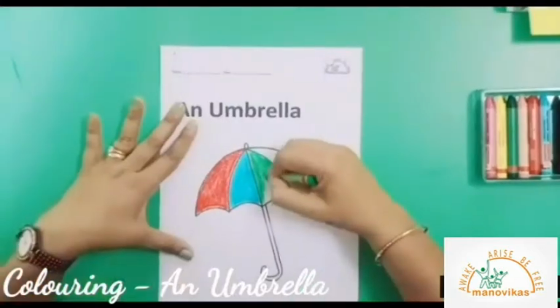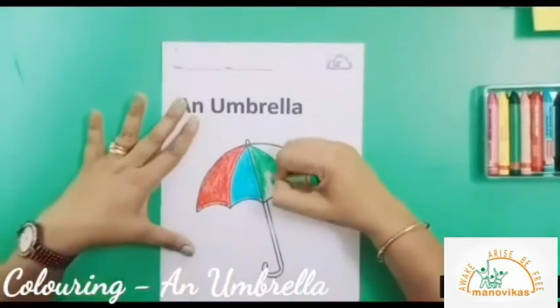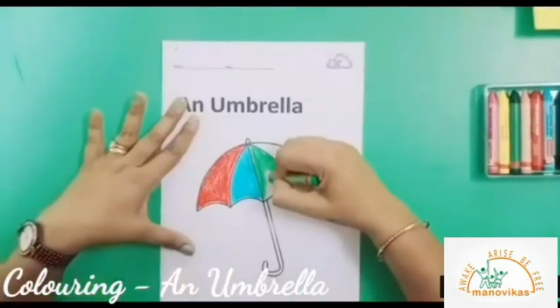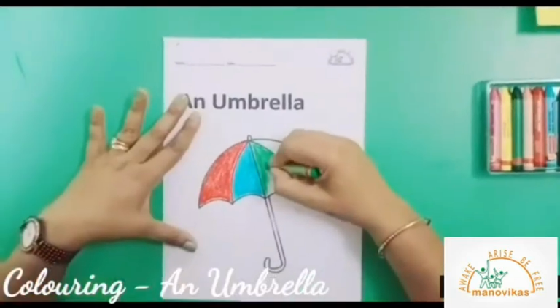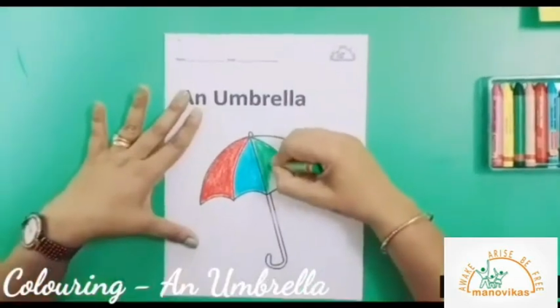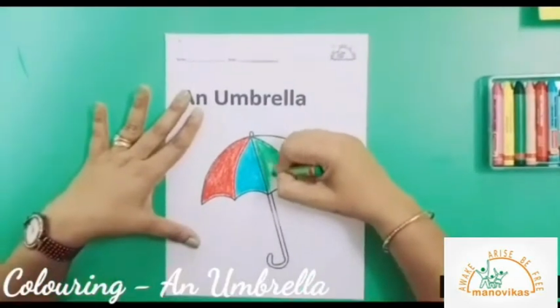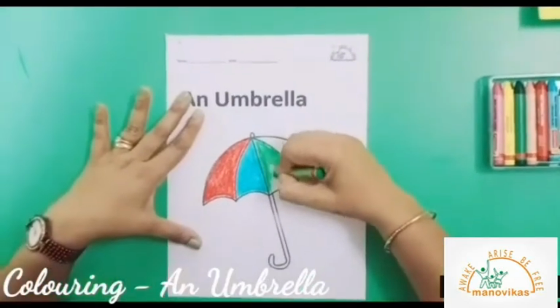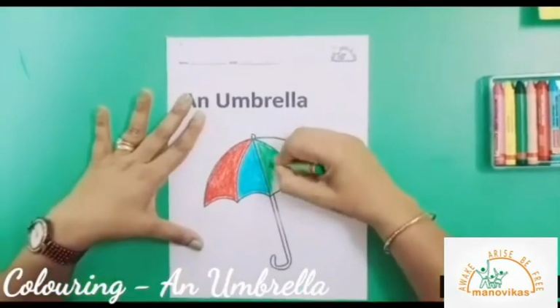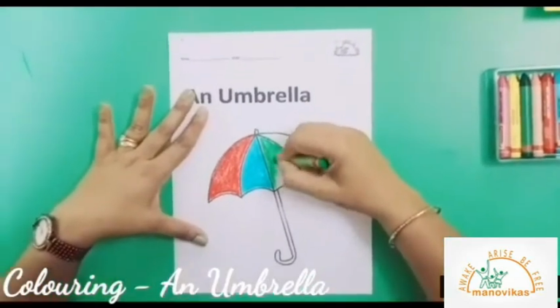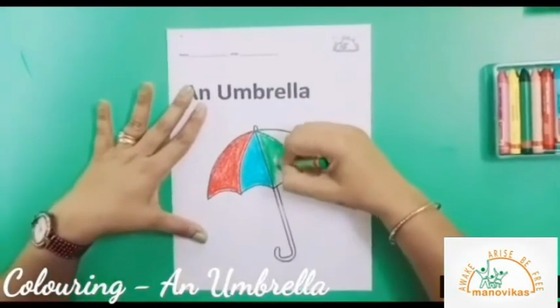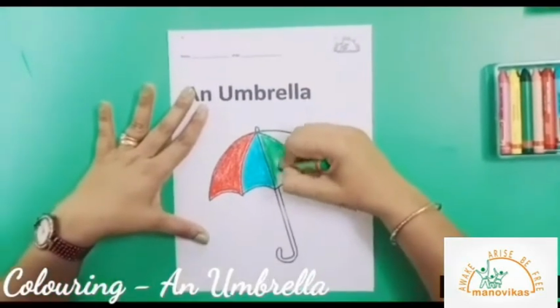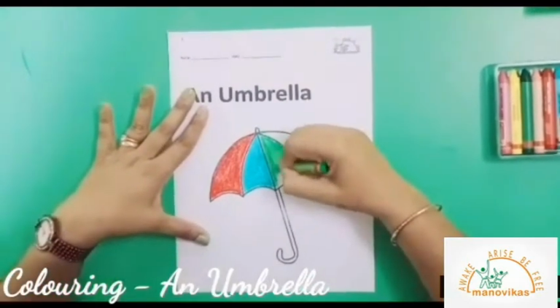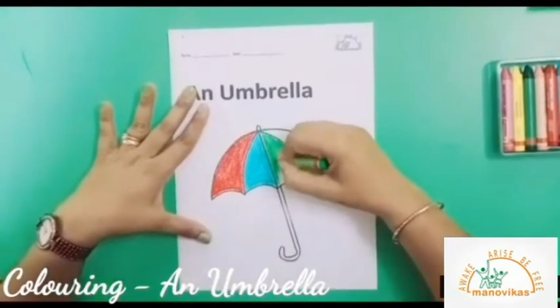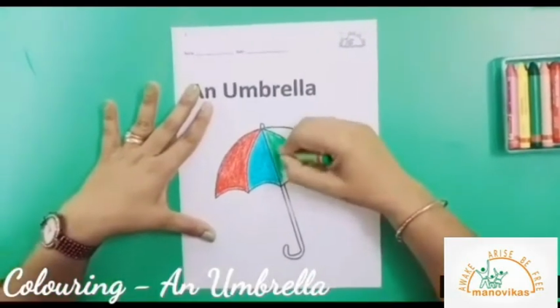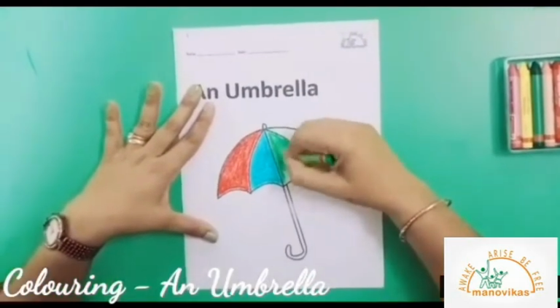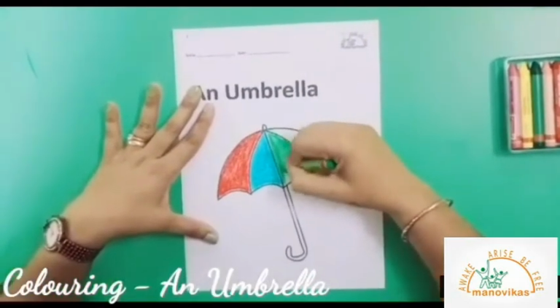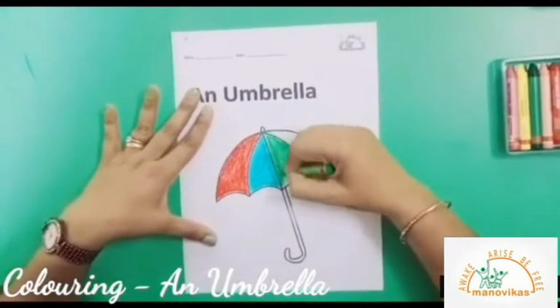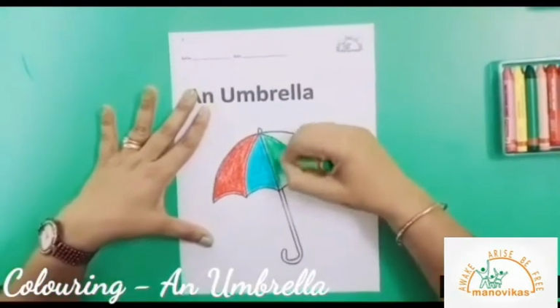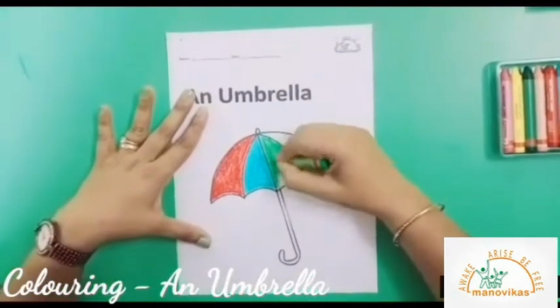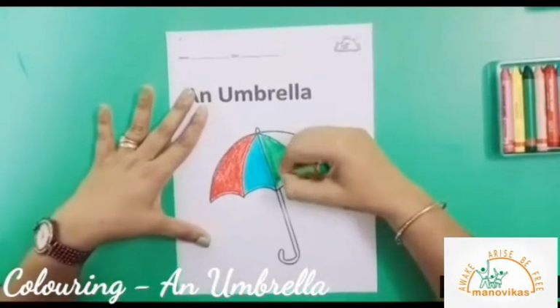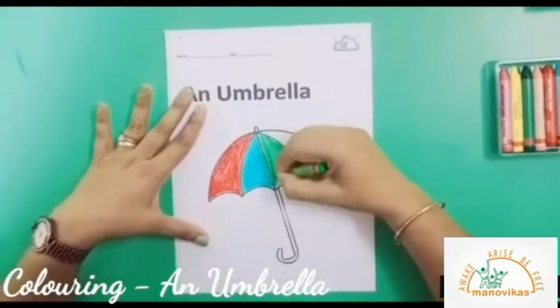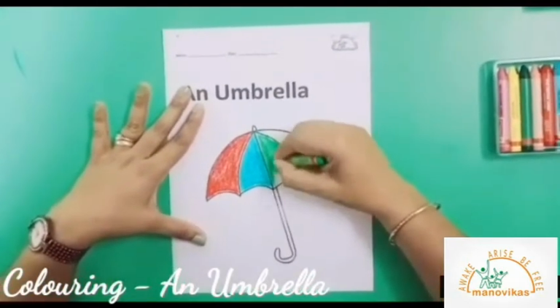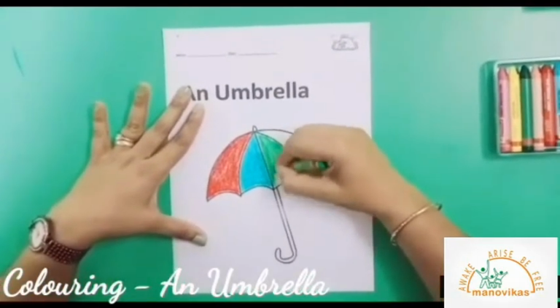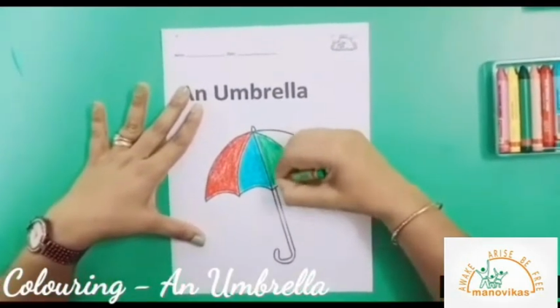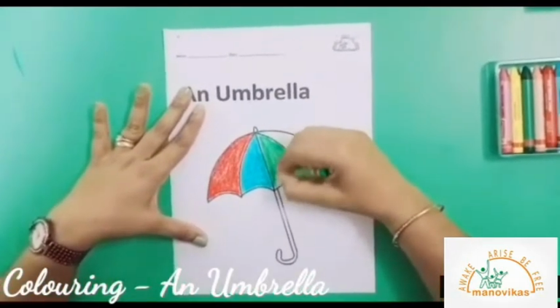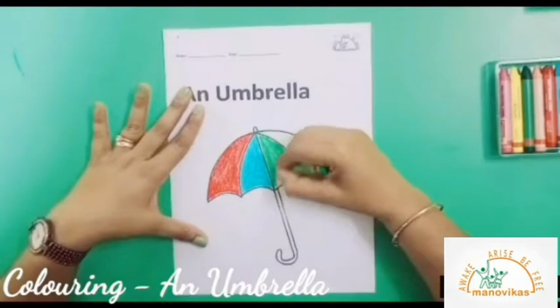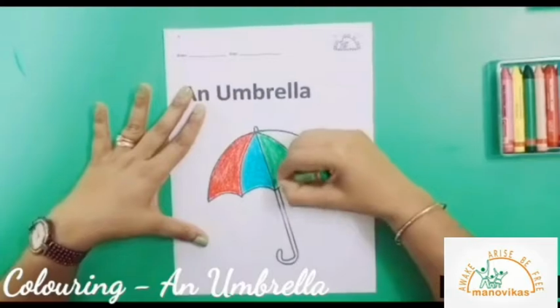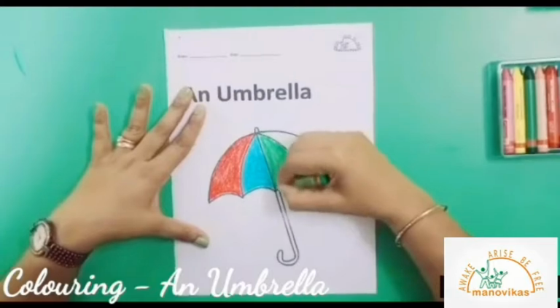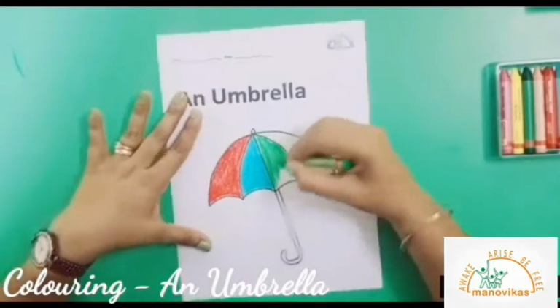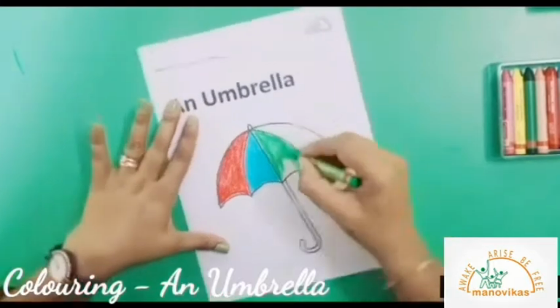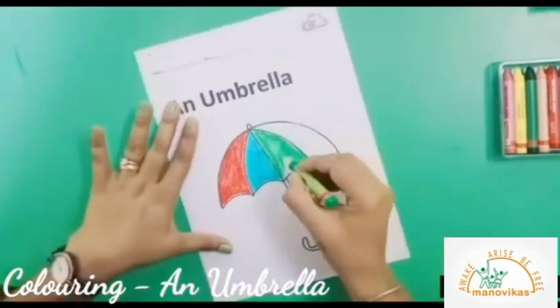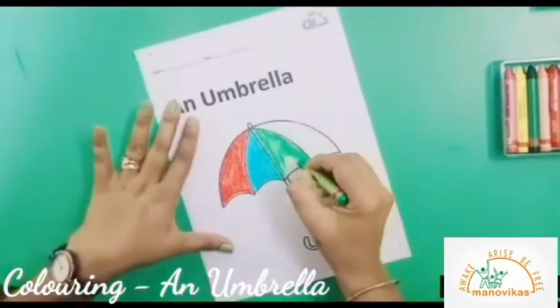Since it's raining, I am sure you too love using different color umbrellas.